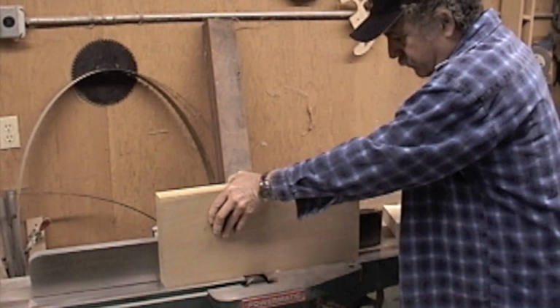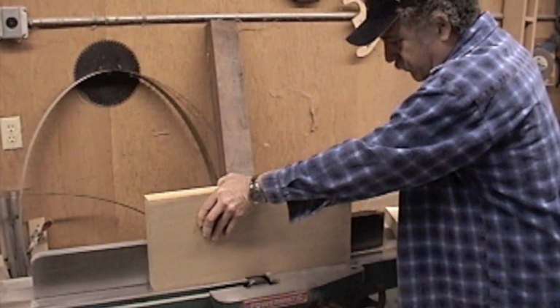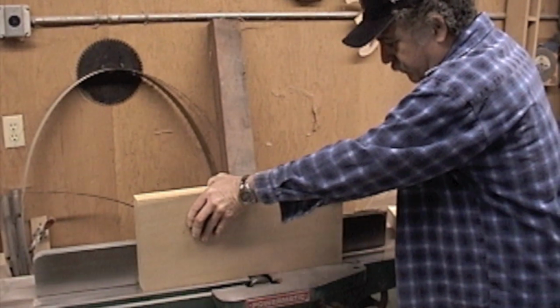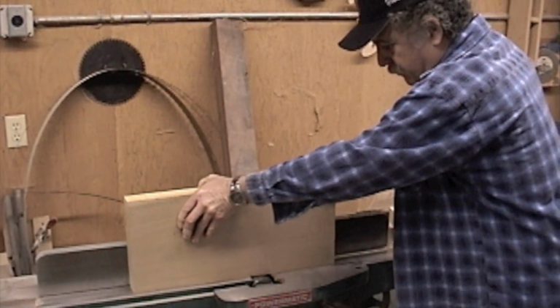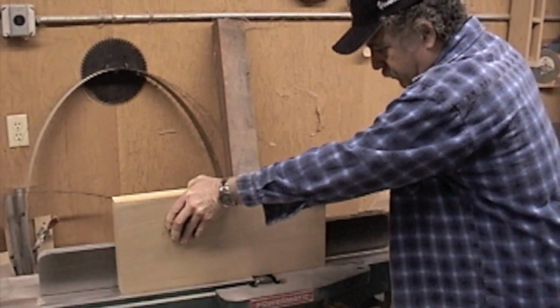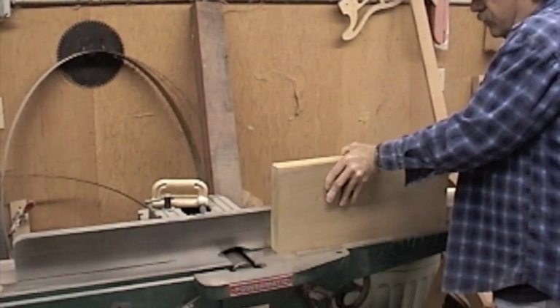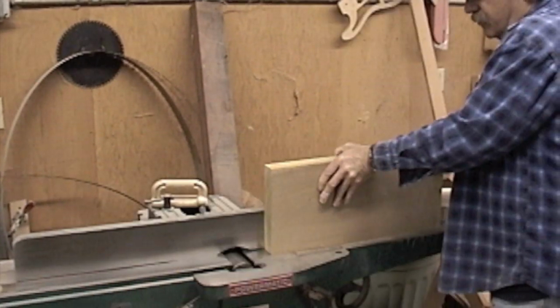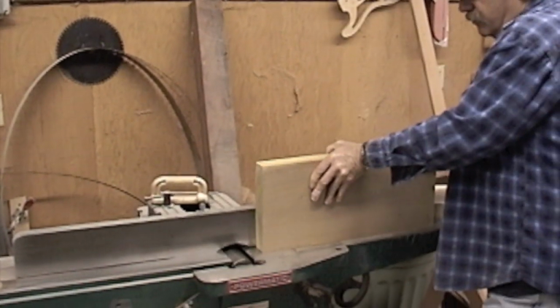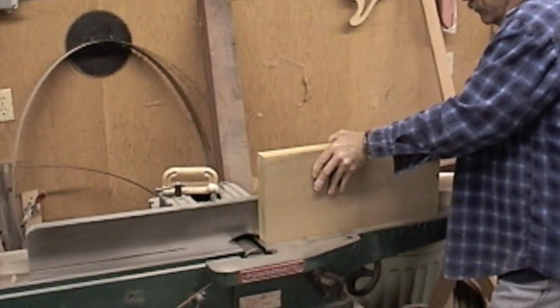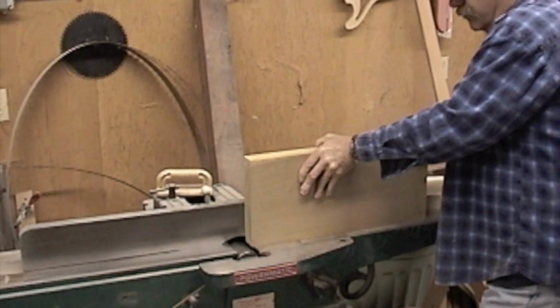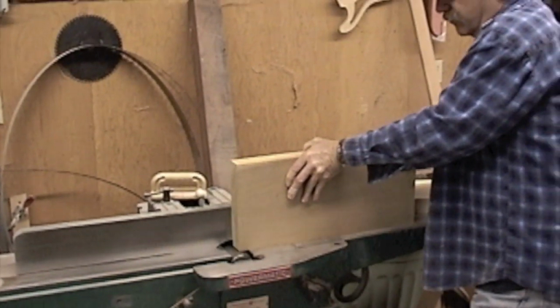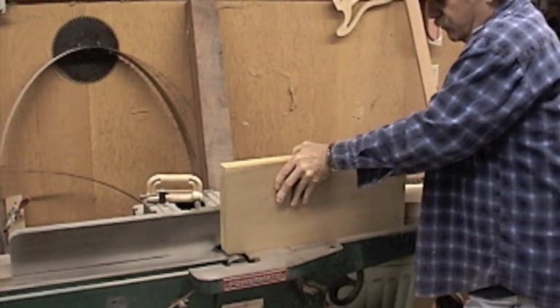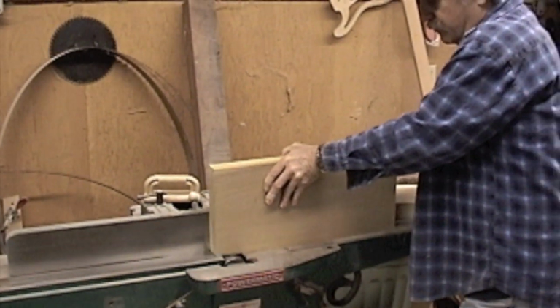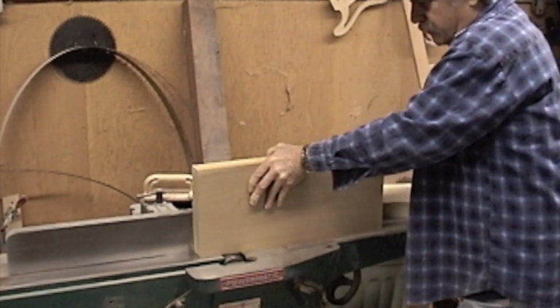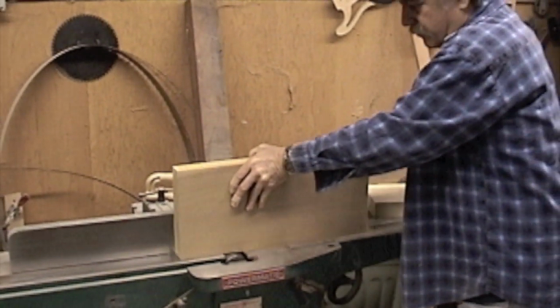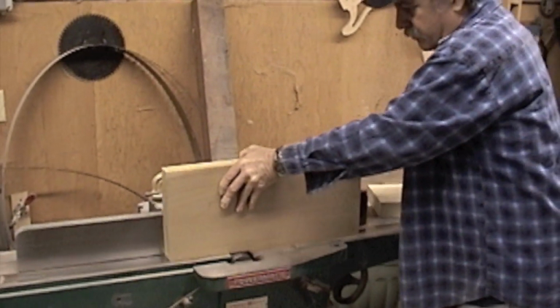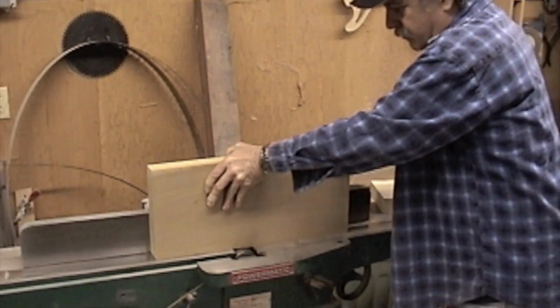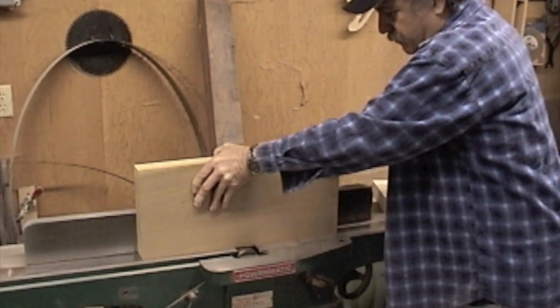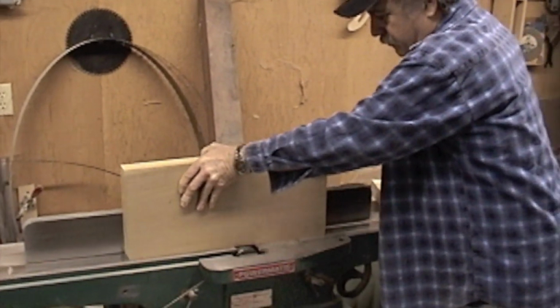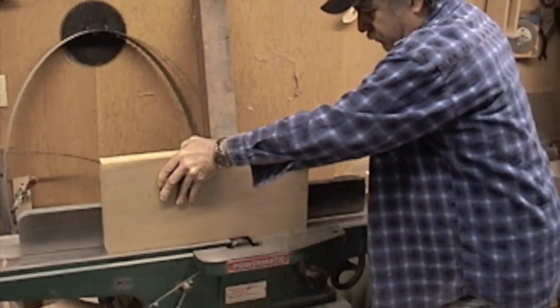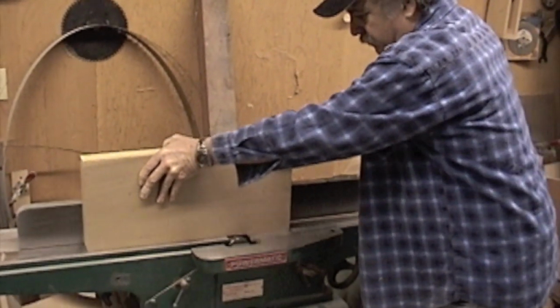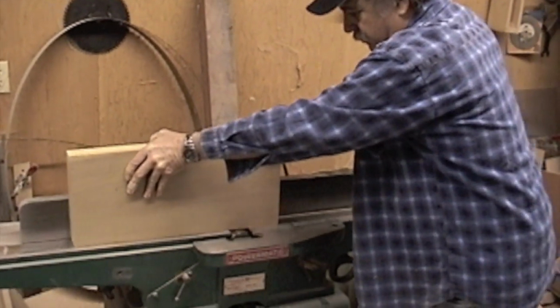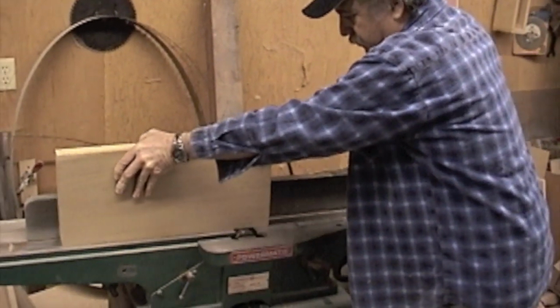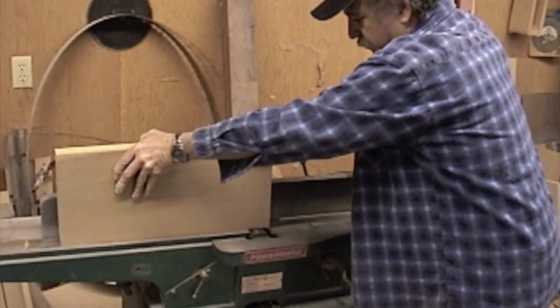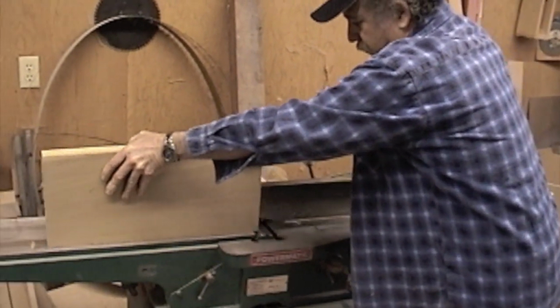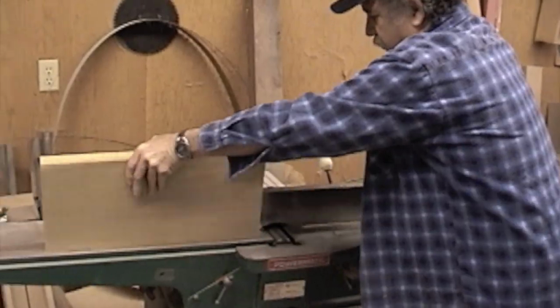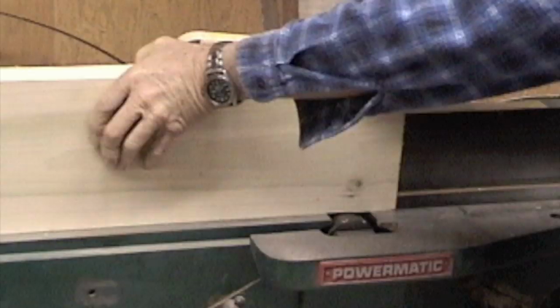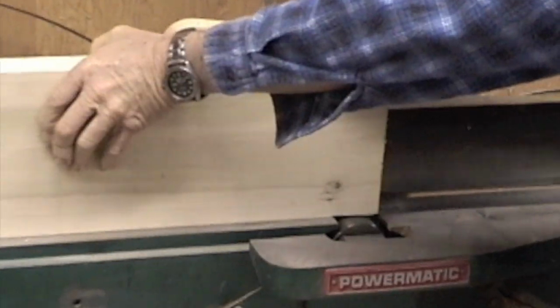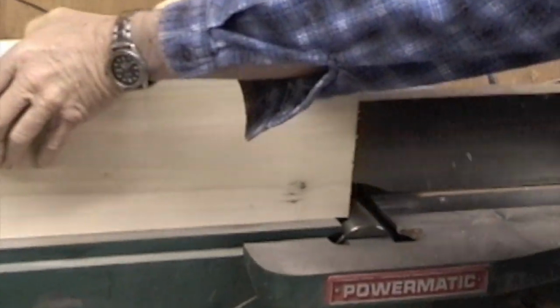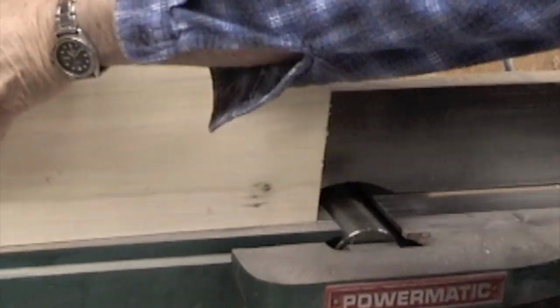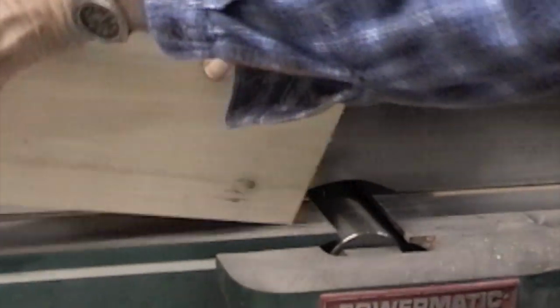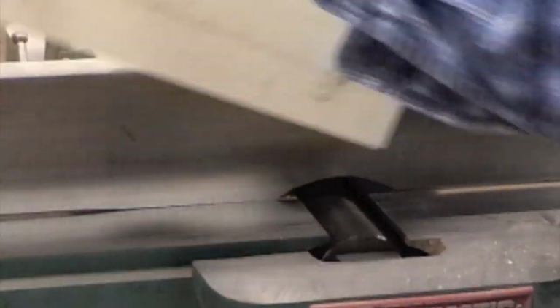Welcome to the Wayne Guitars shop. Handmade guitars by master guitar builder Wayne Charvel.